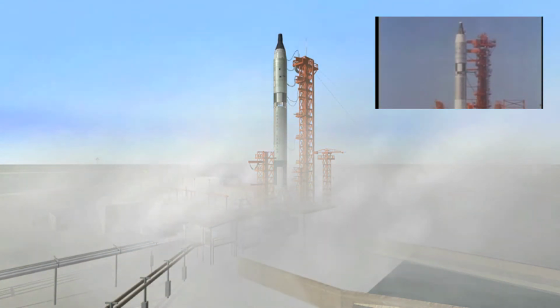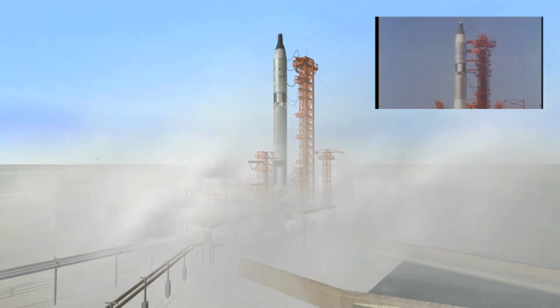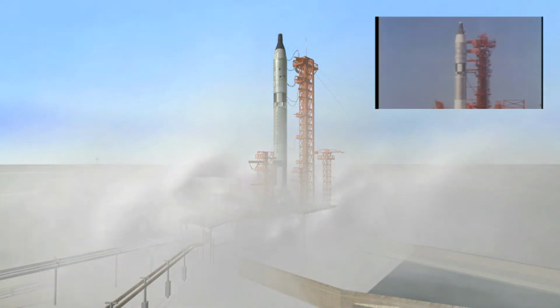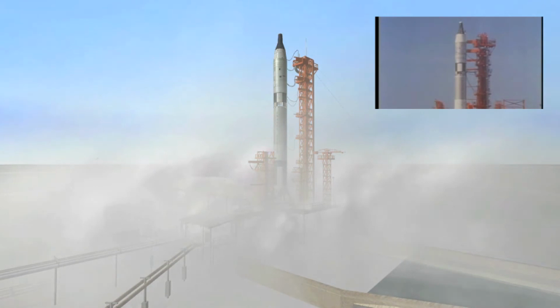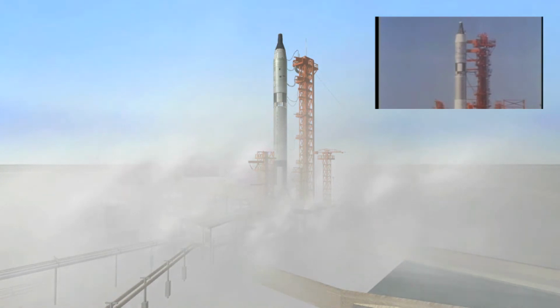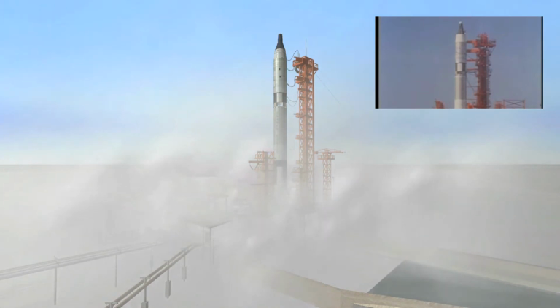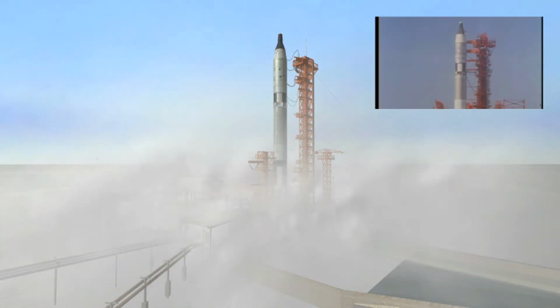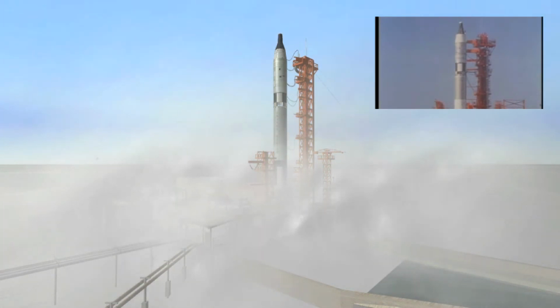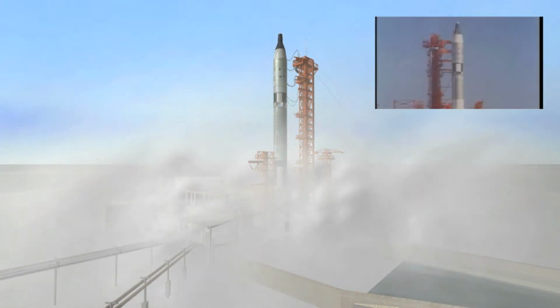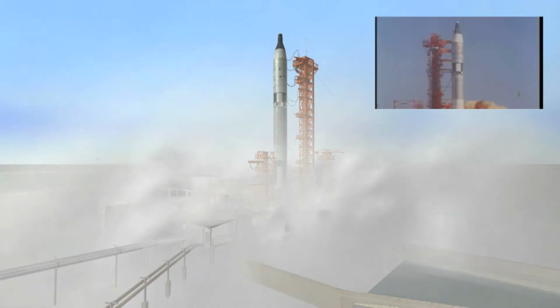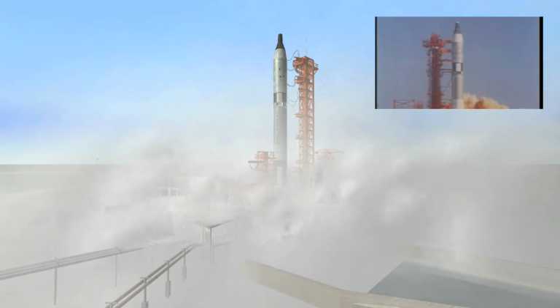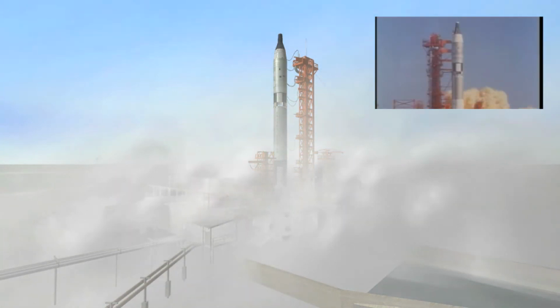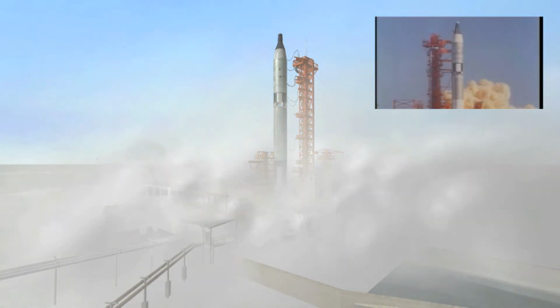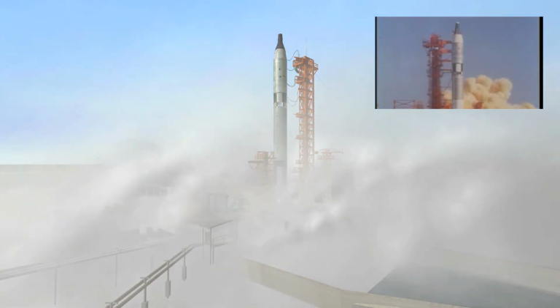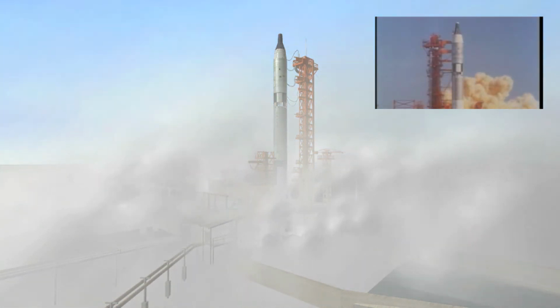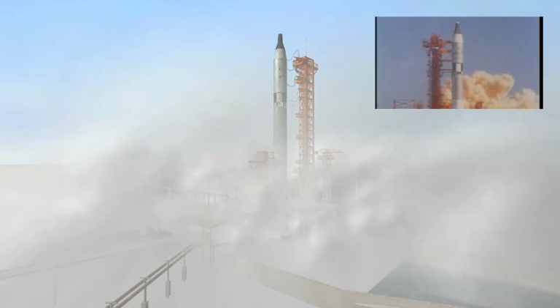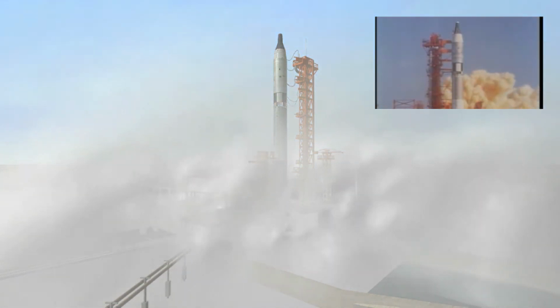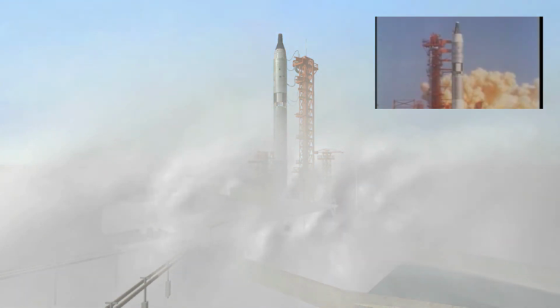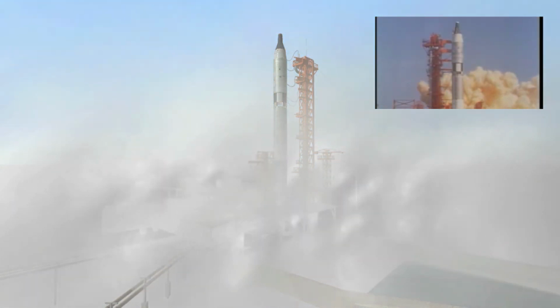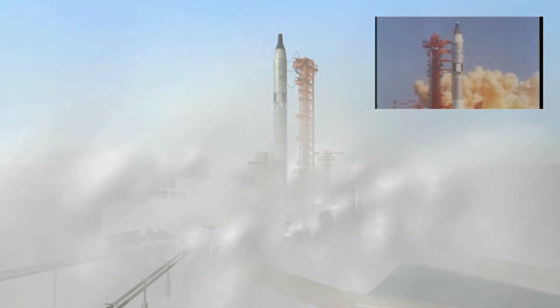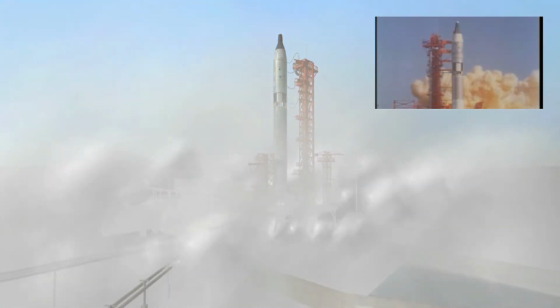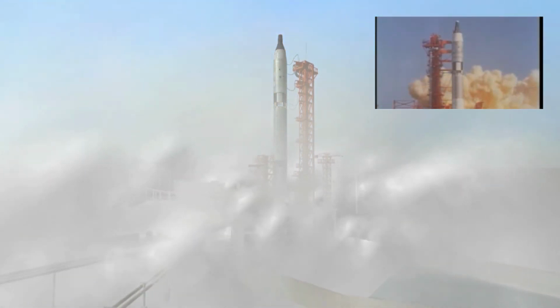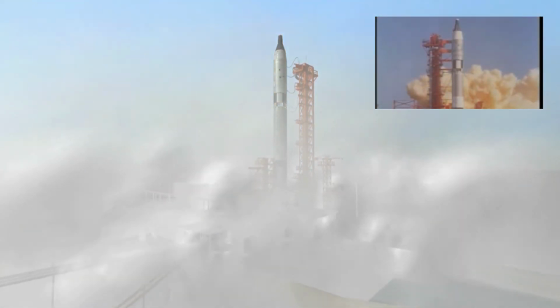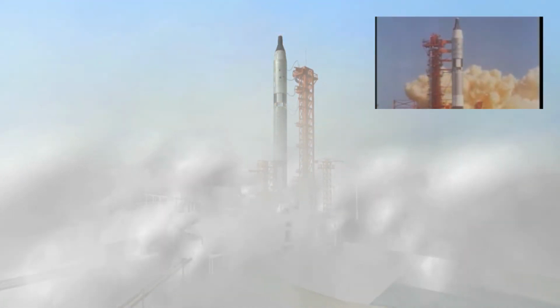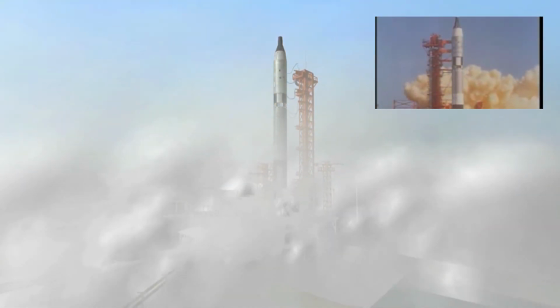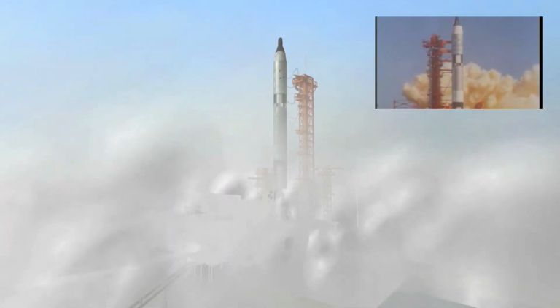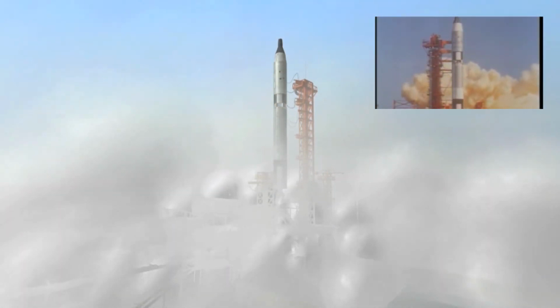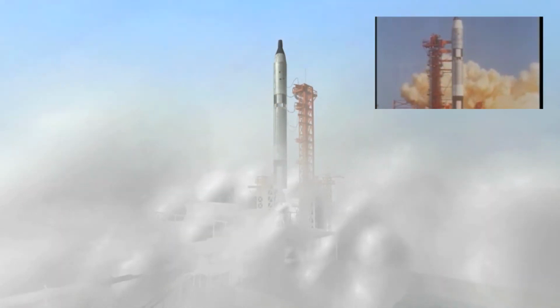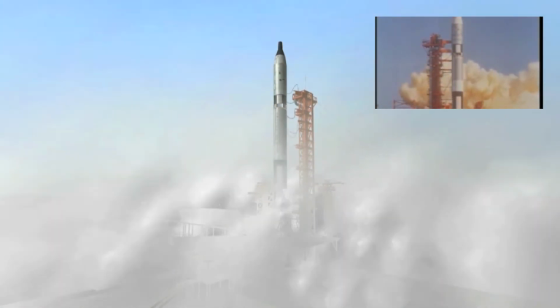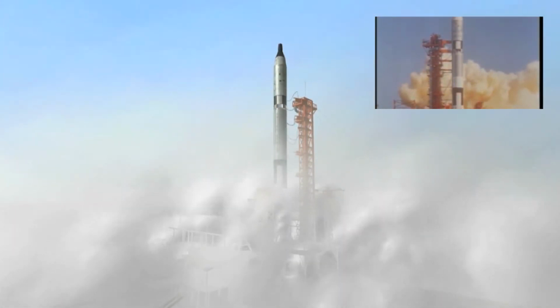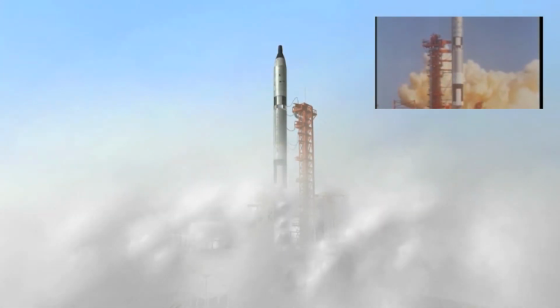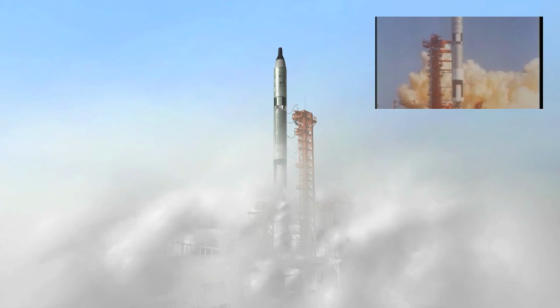Ignition, ignition. Liftoff — we're off on the hour.